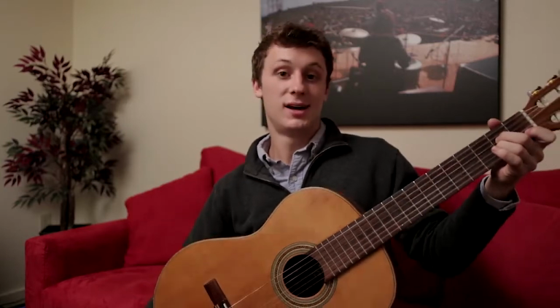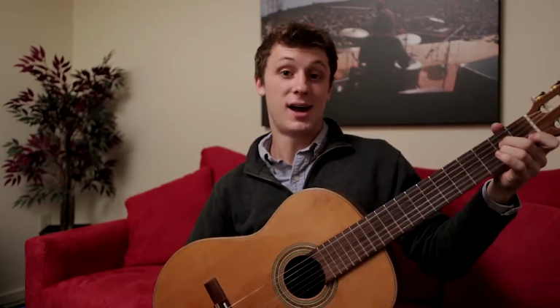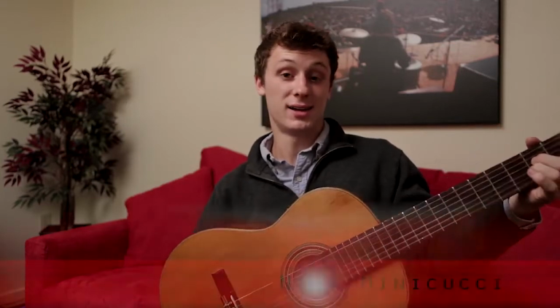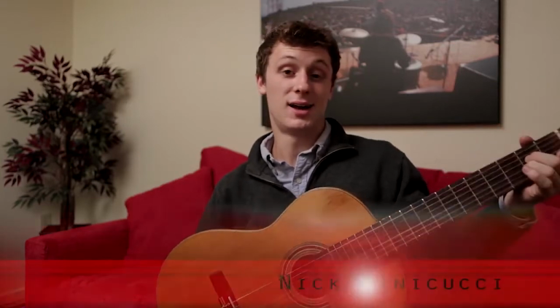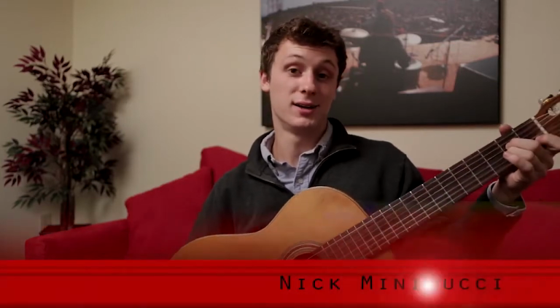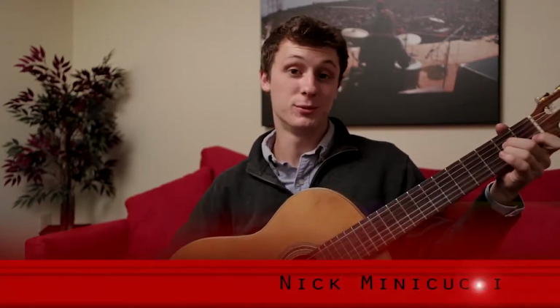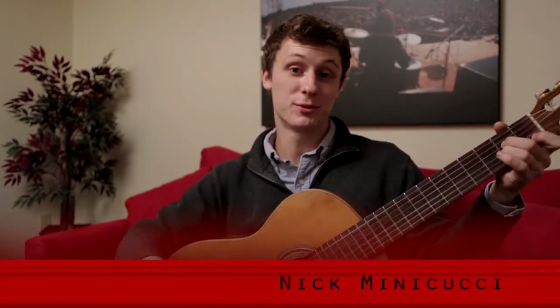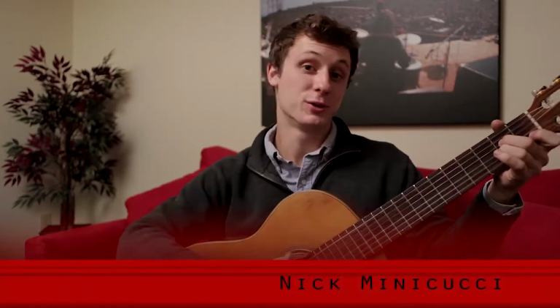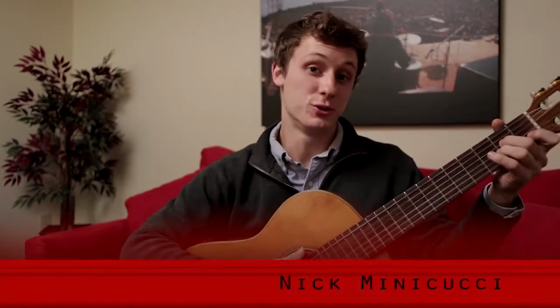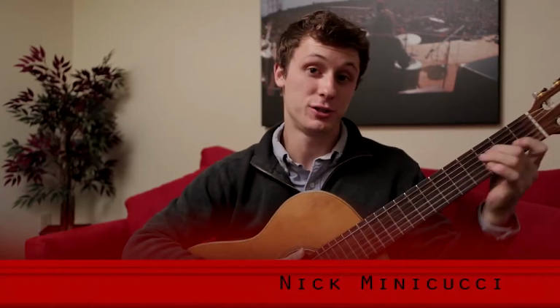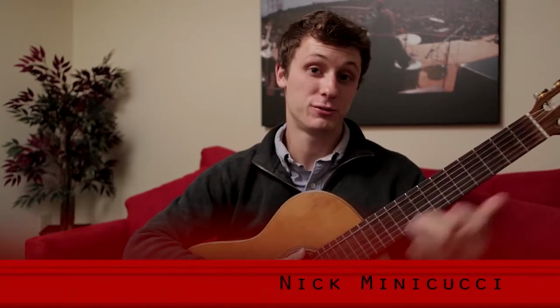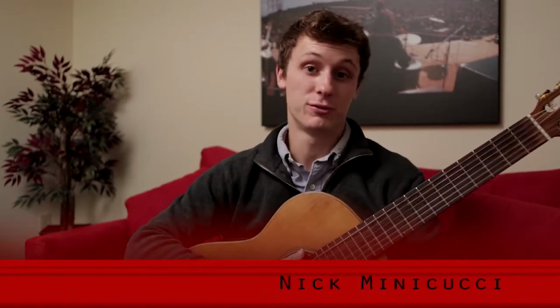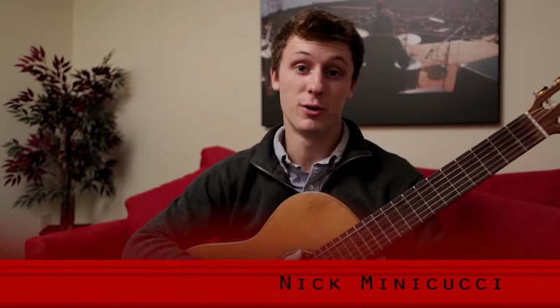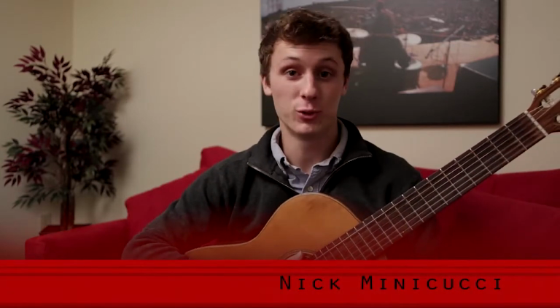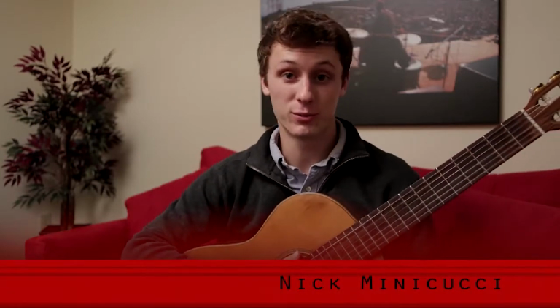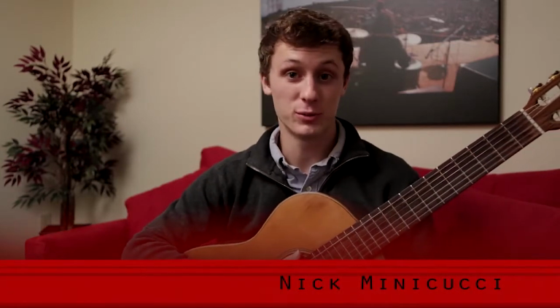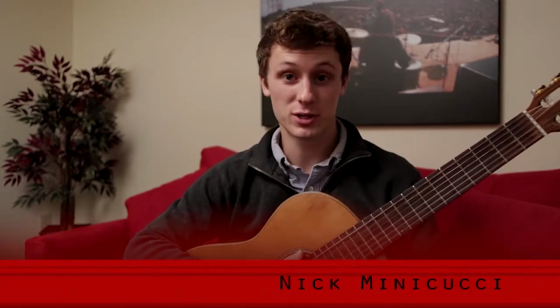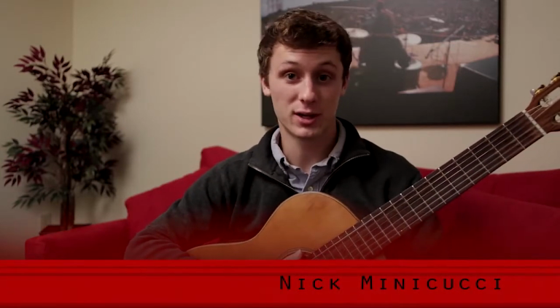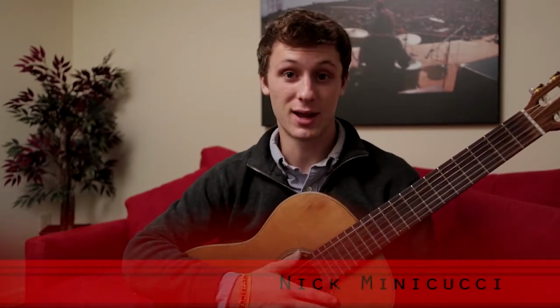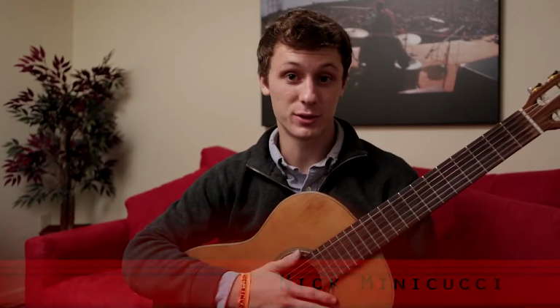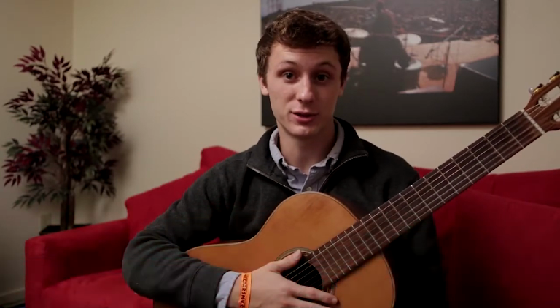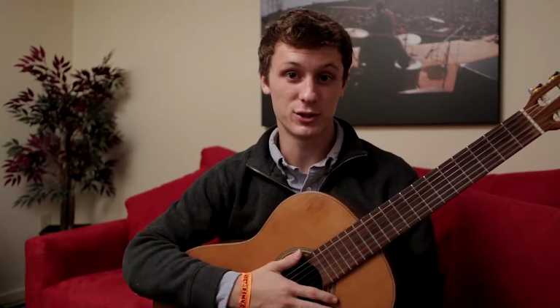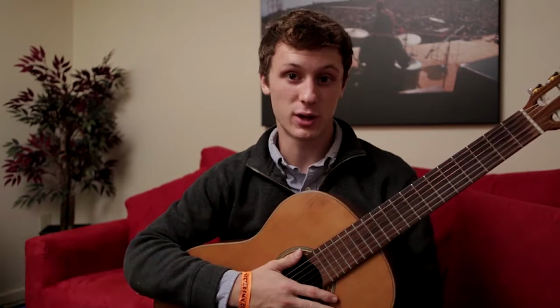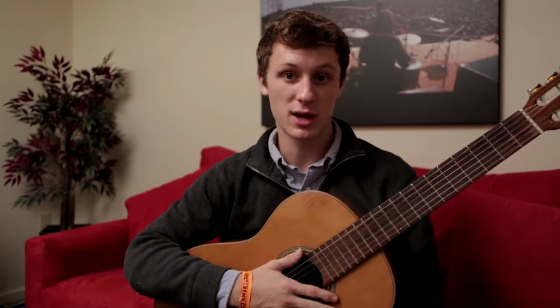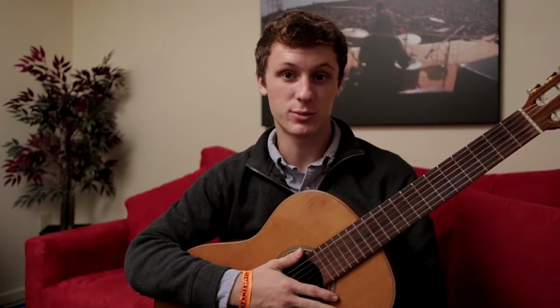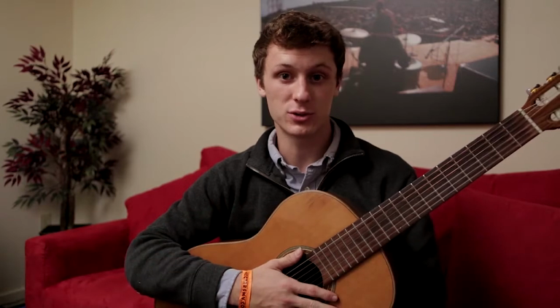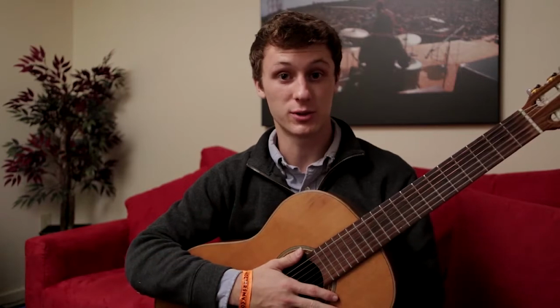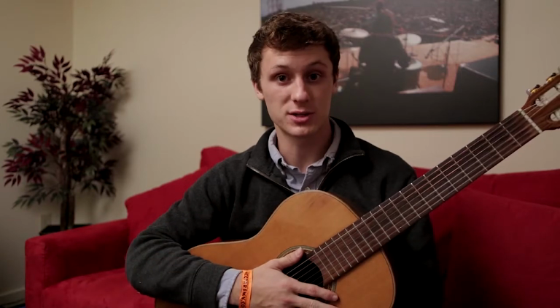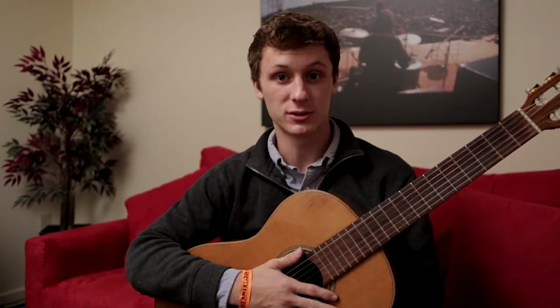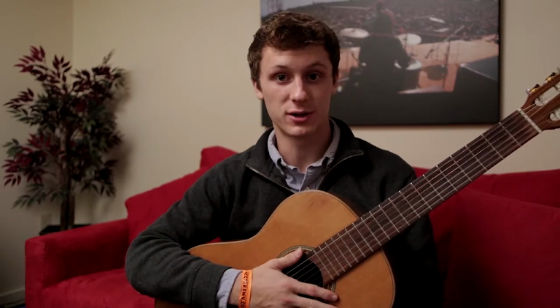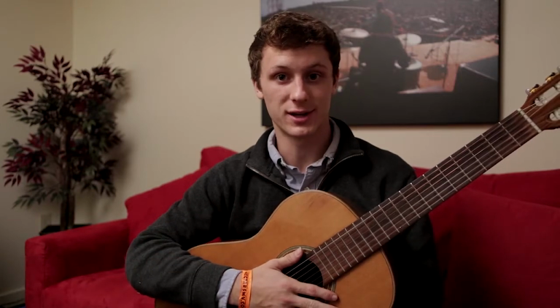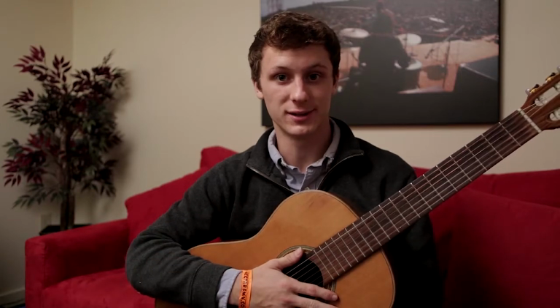Hi, I am Nick Minacucci from North Main Music, and I am here to teach you guys about some classical guitar technique.